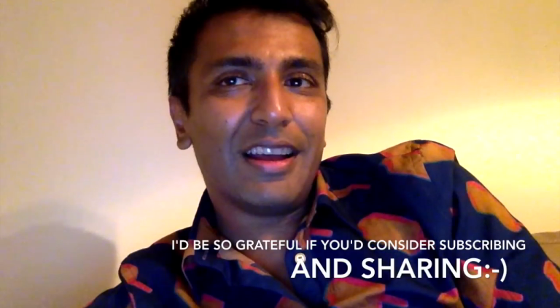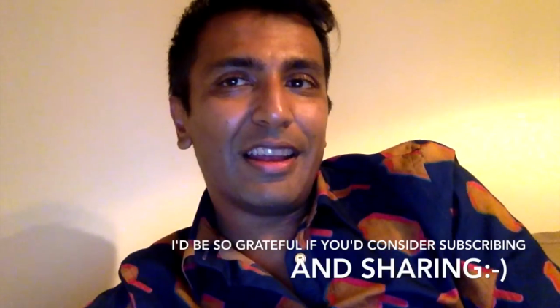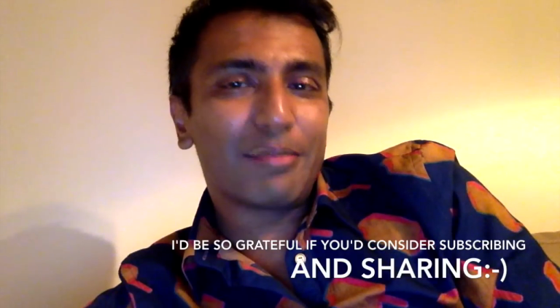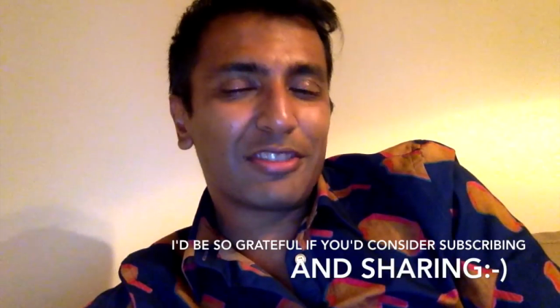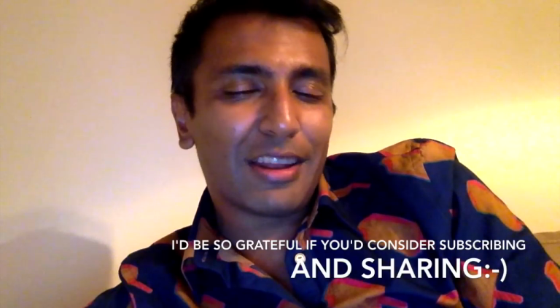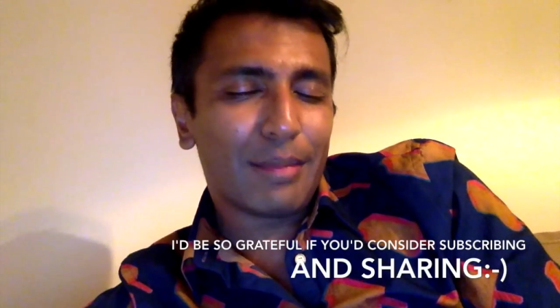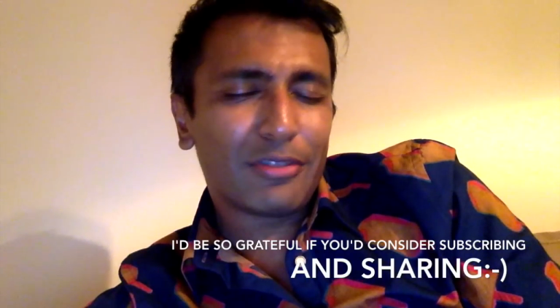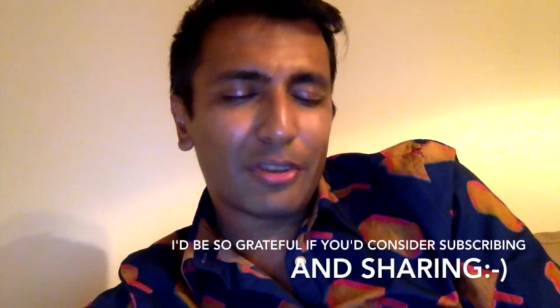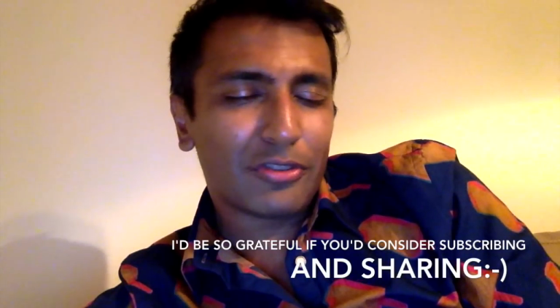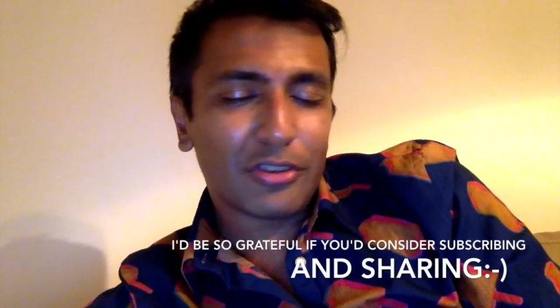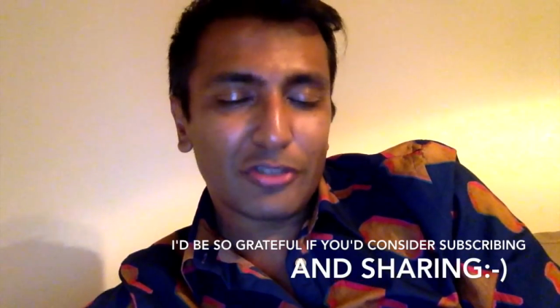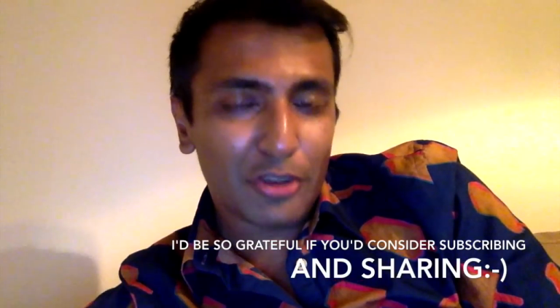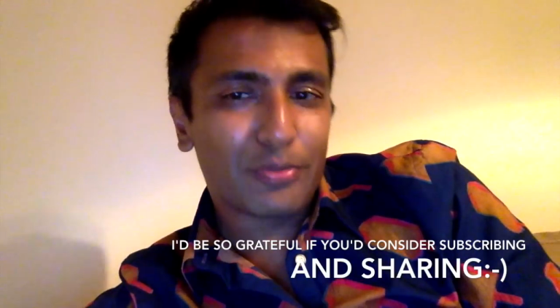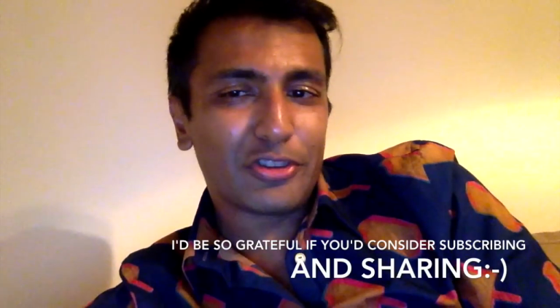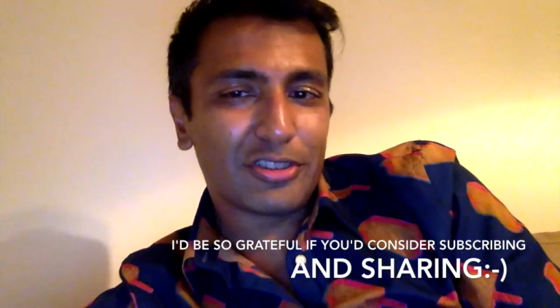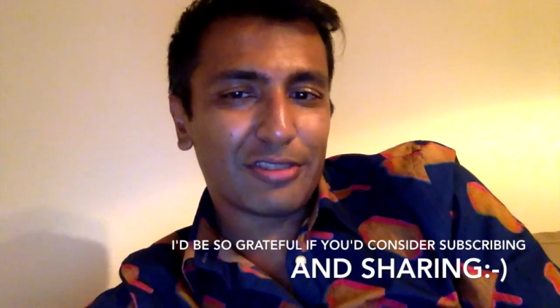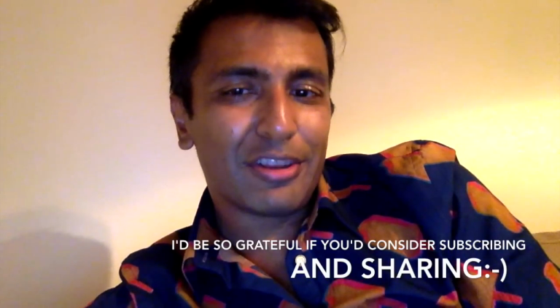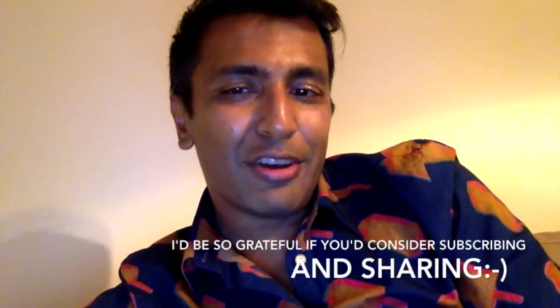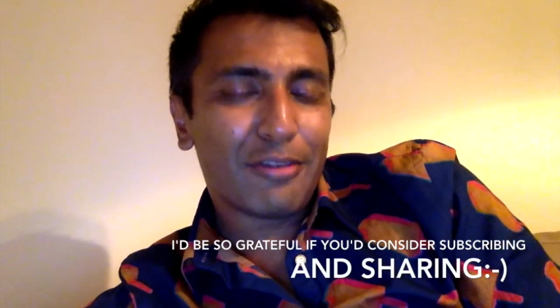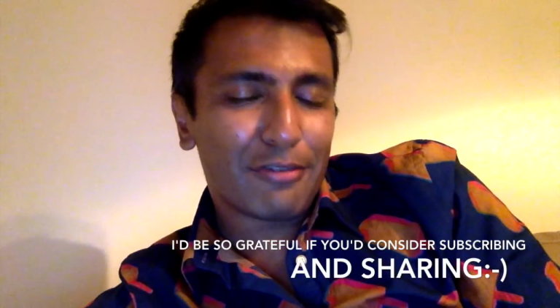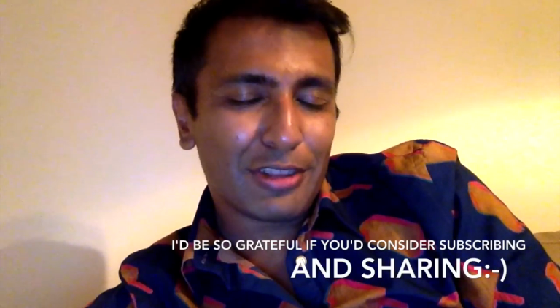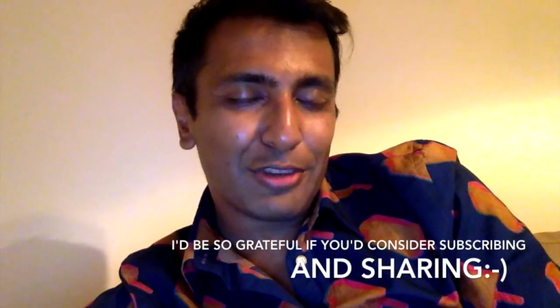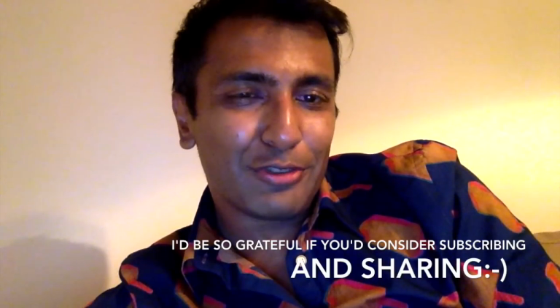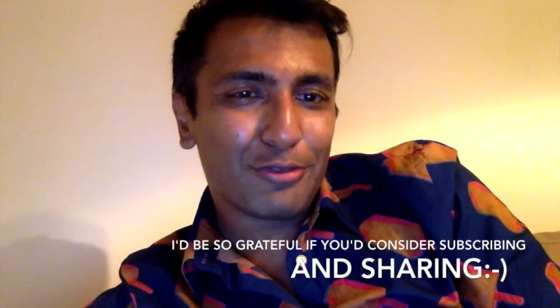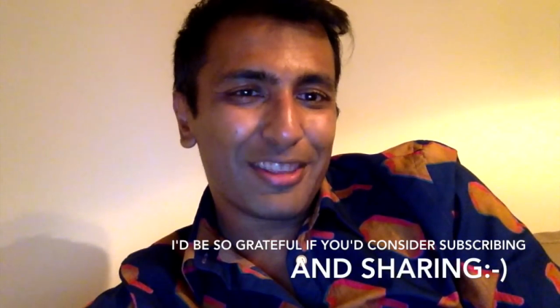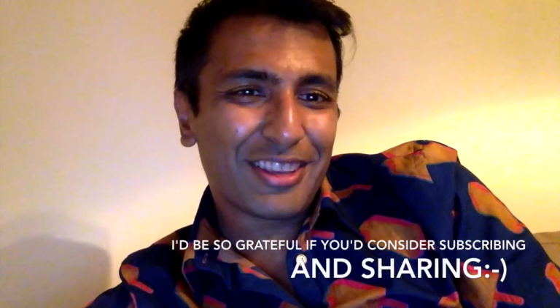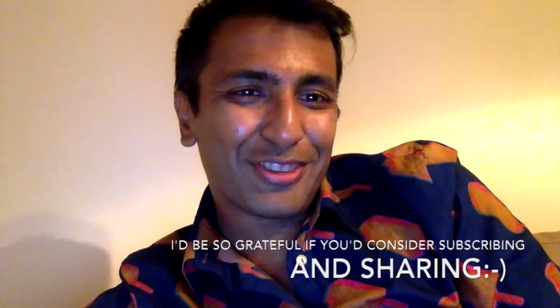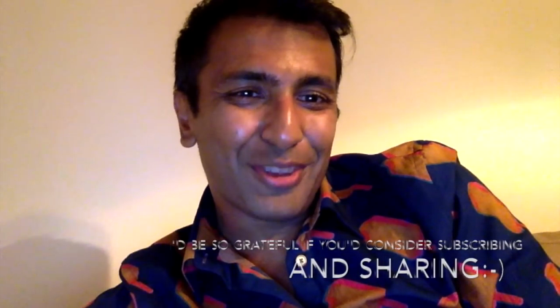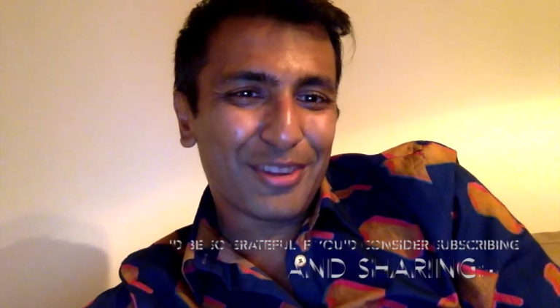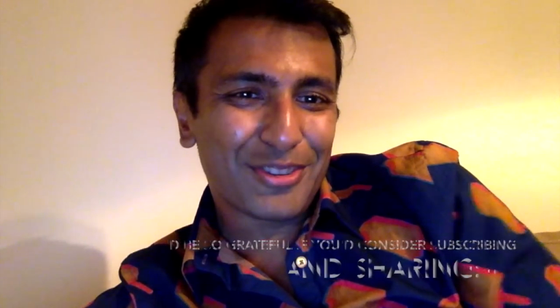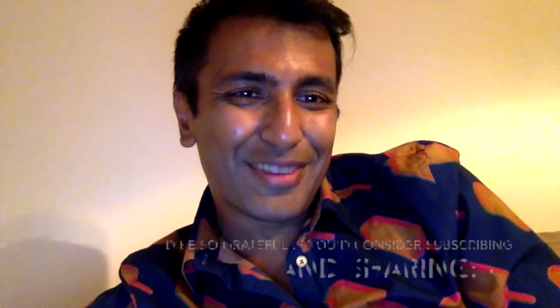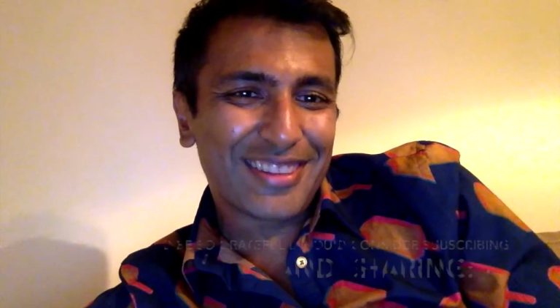Once again, I am so appreciative of everything you do for me. Thank you so much. All the best.